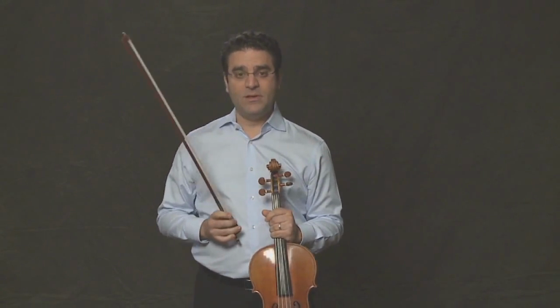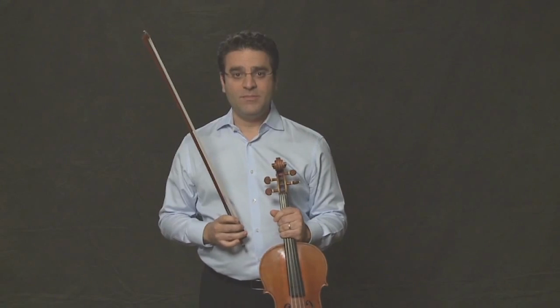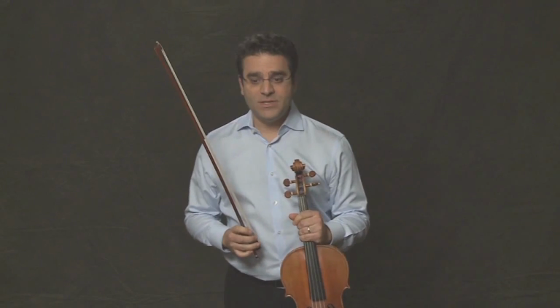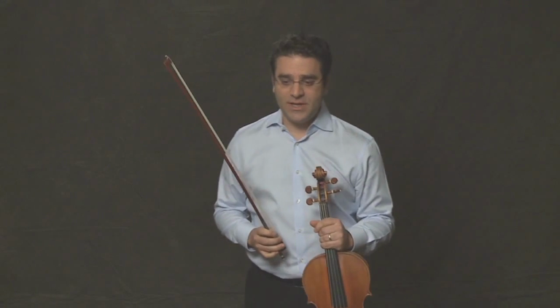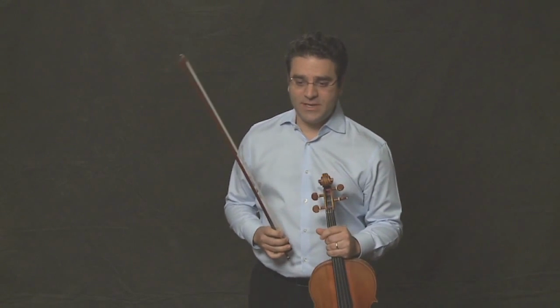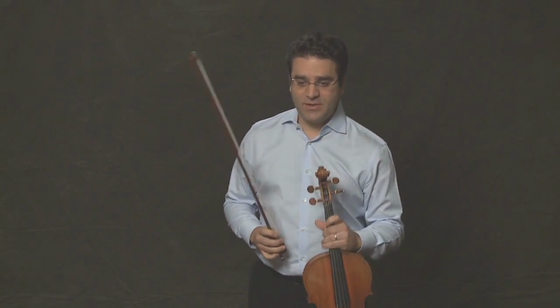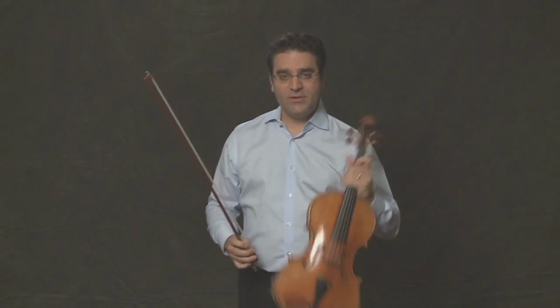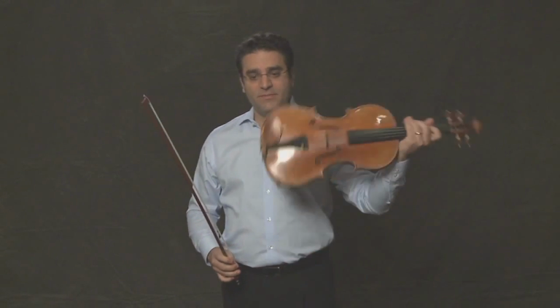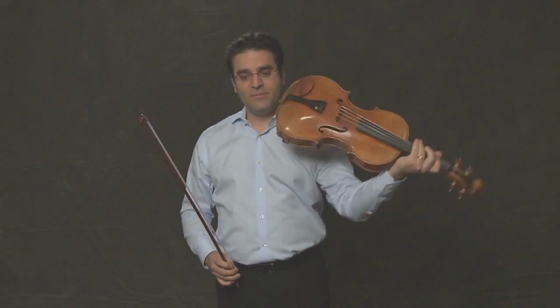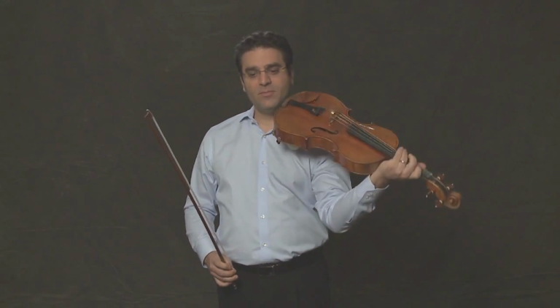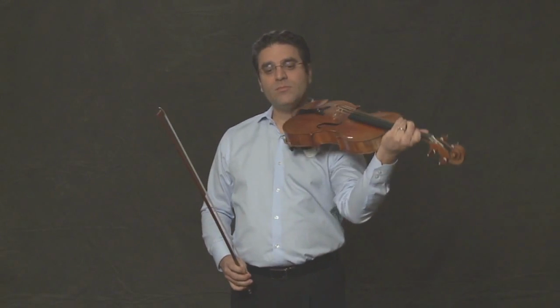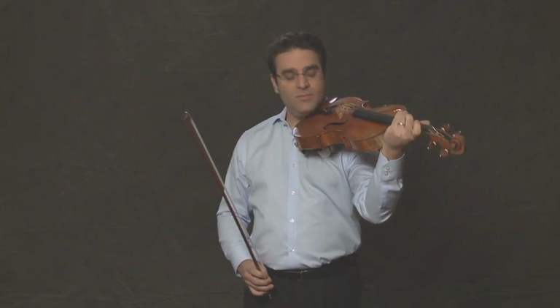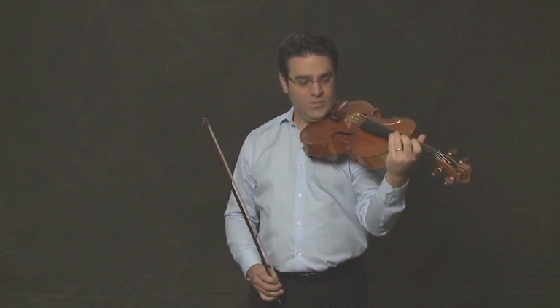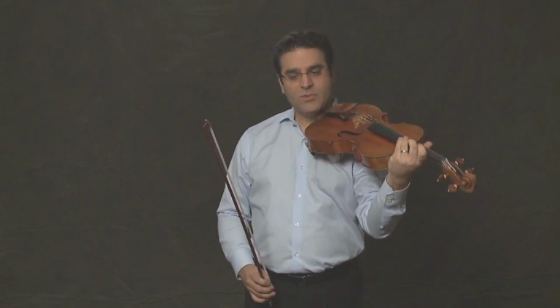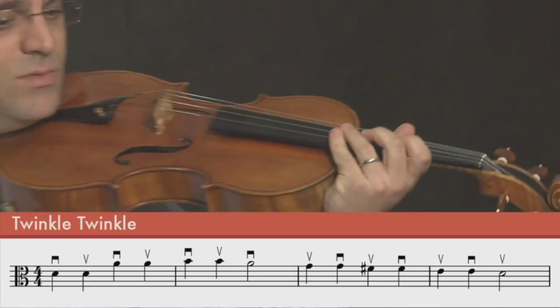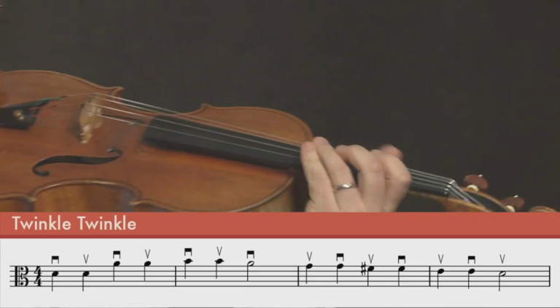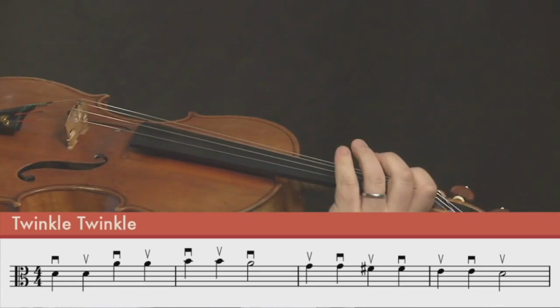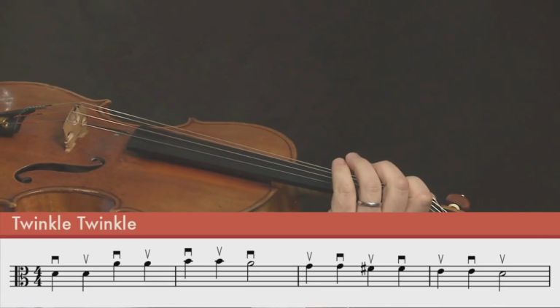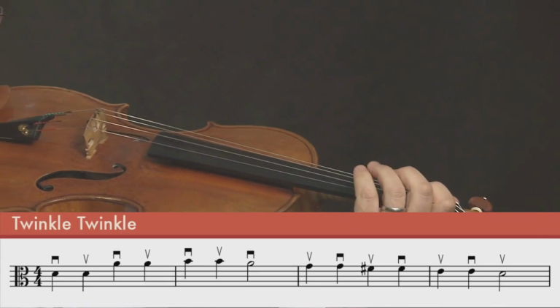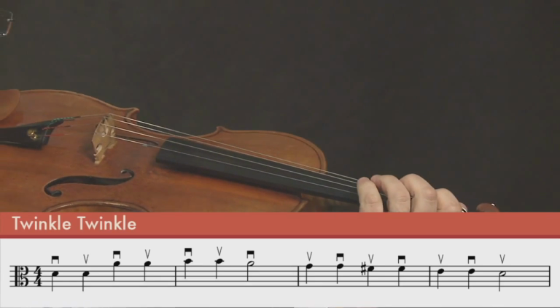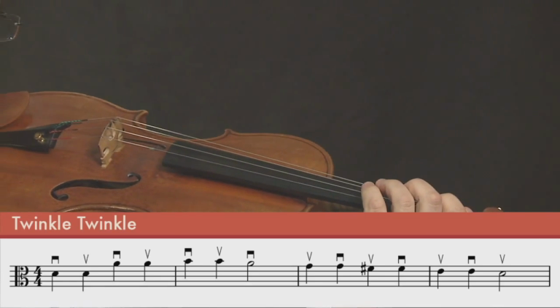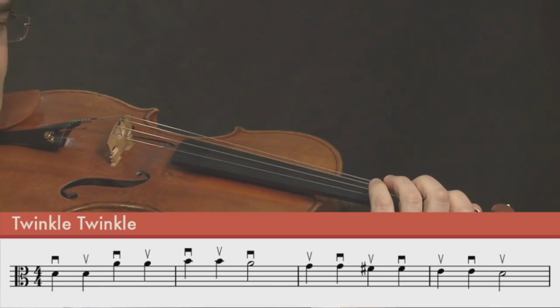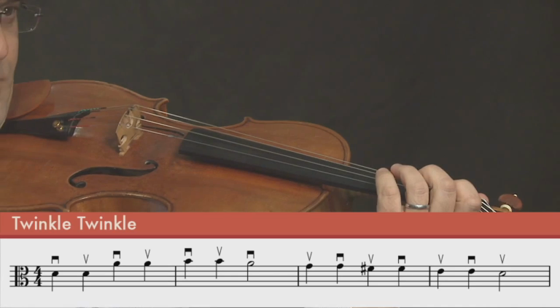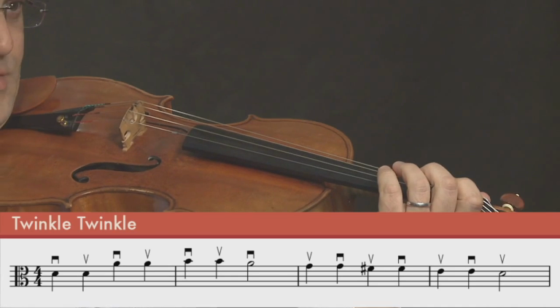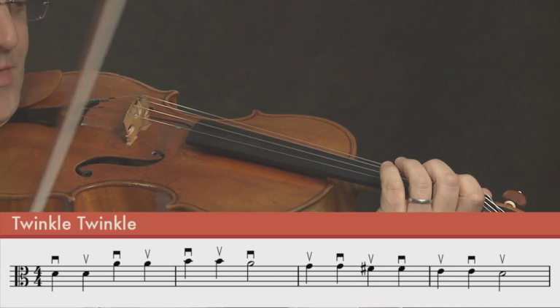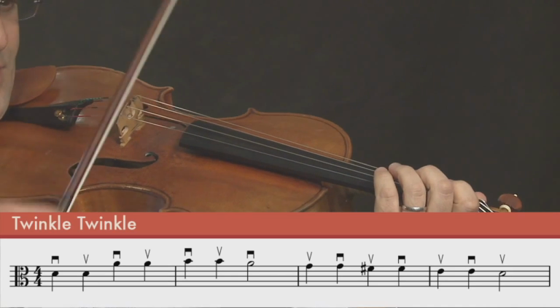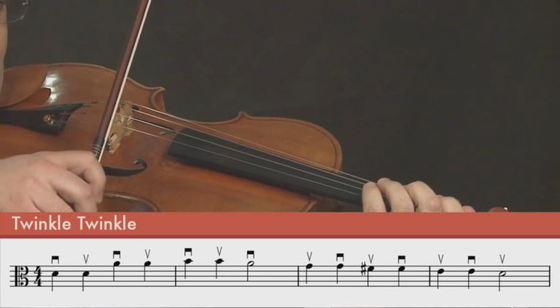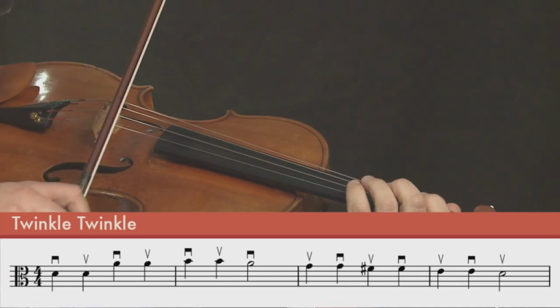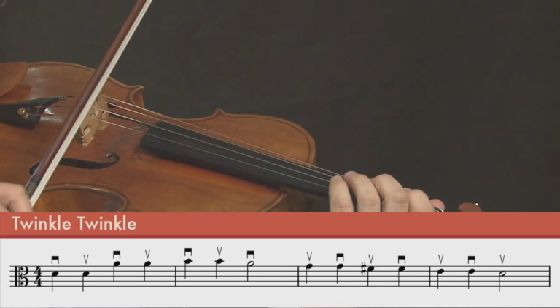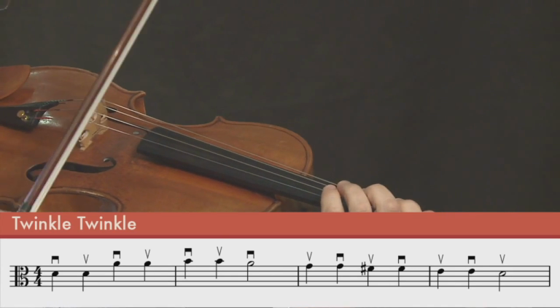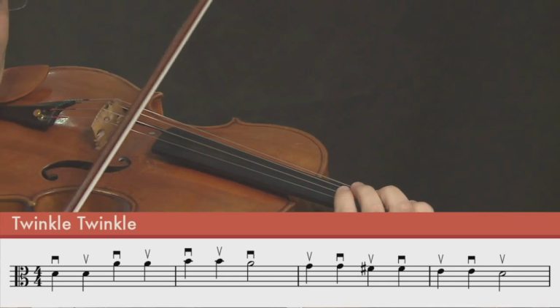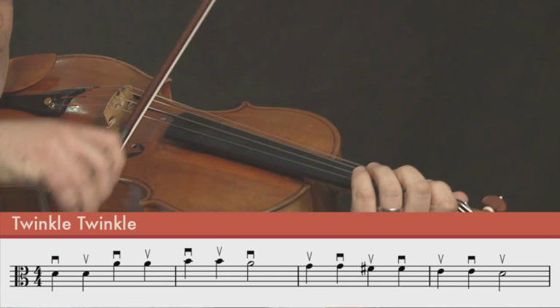Let's try that together. One, two, three, four.